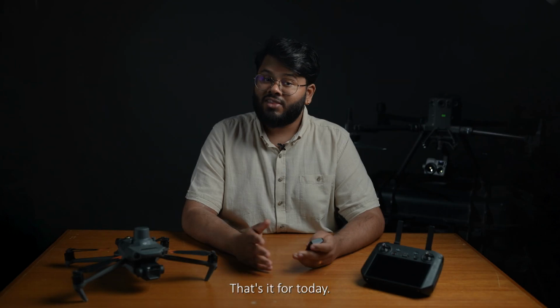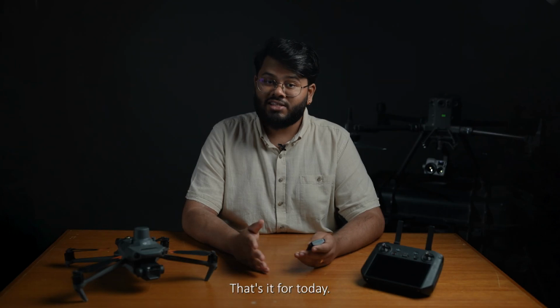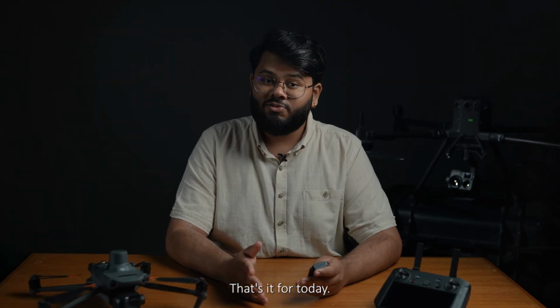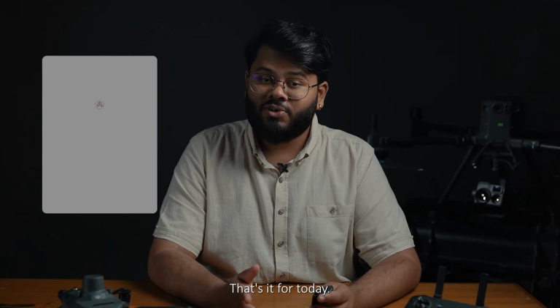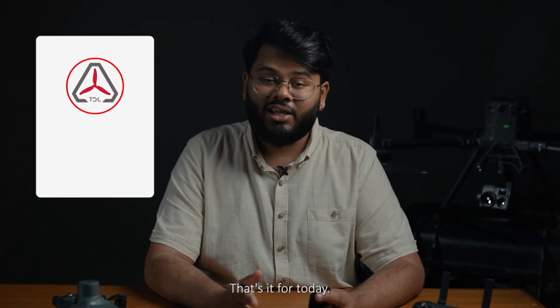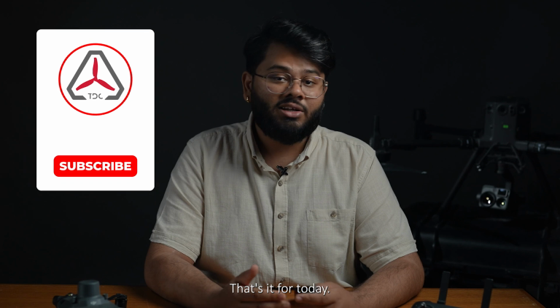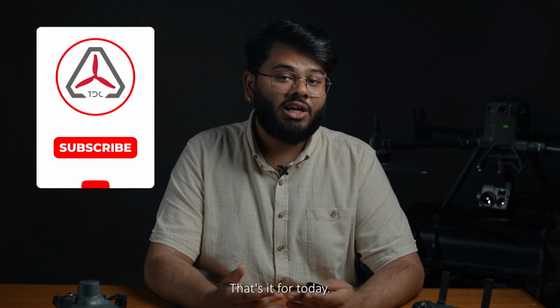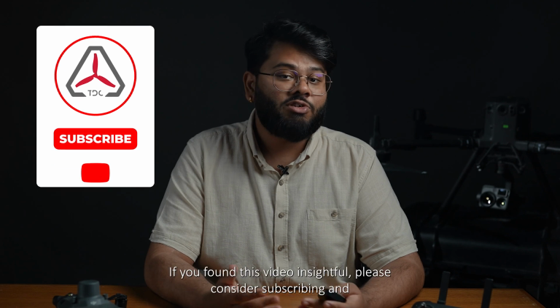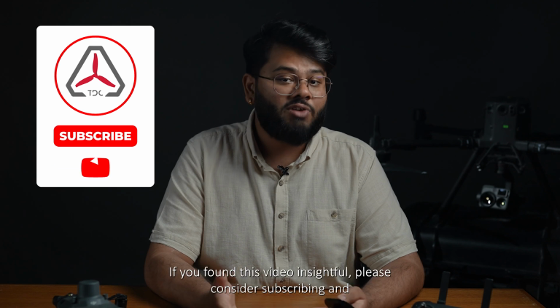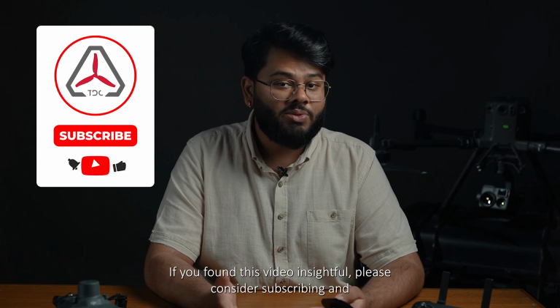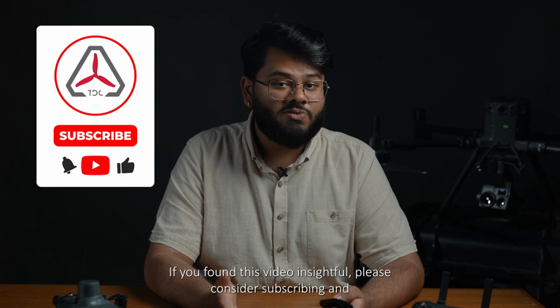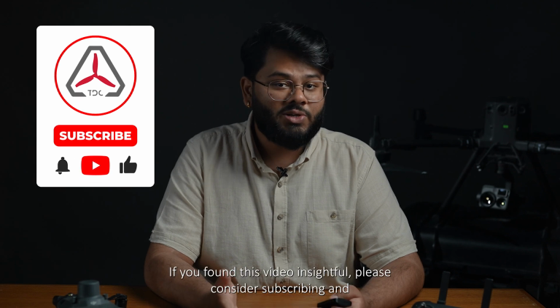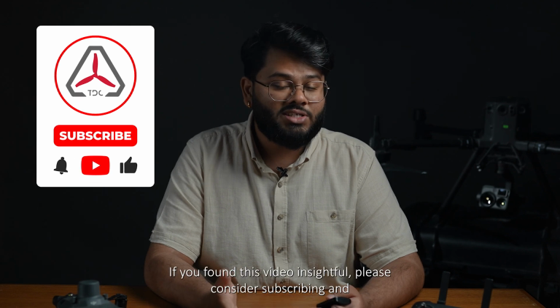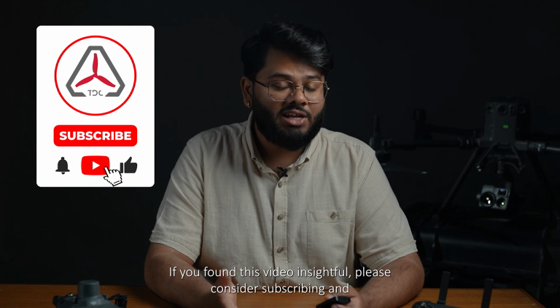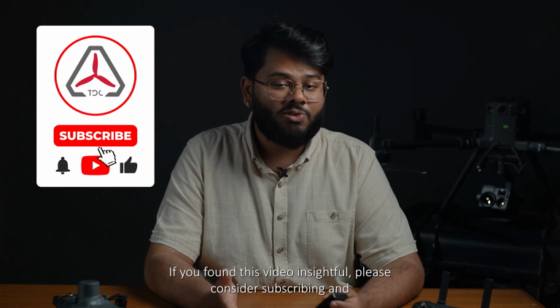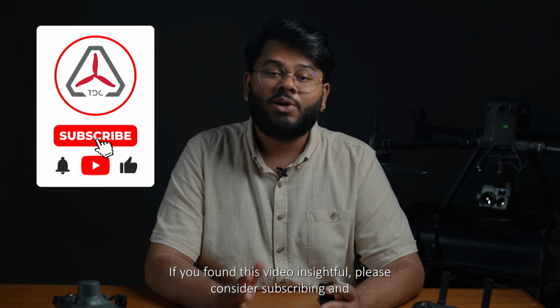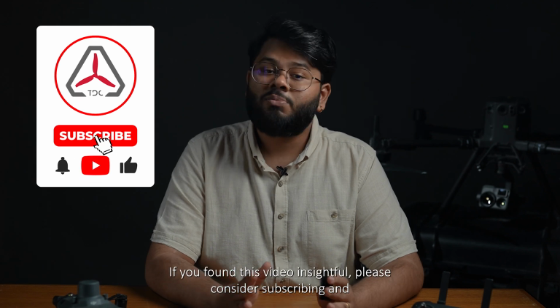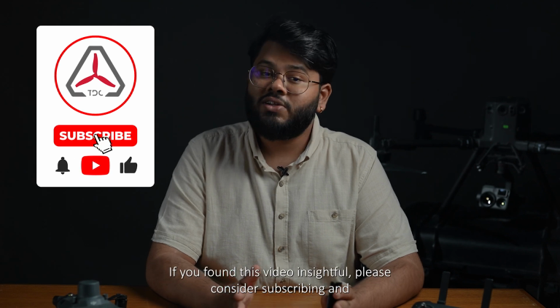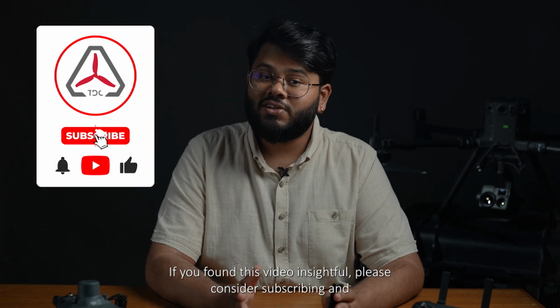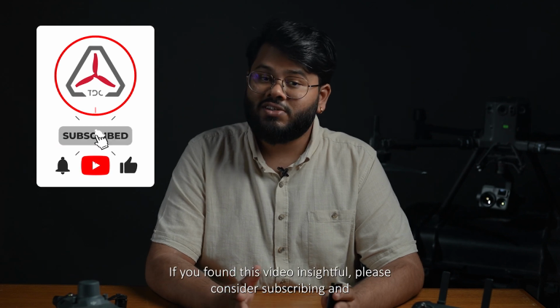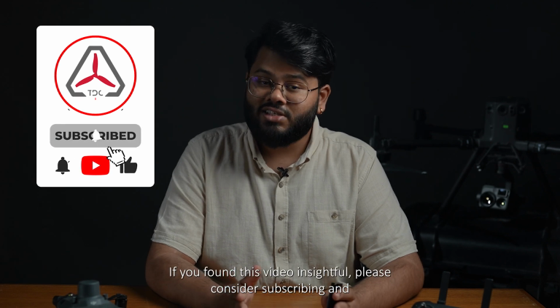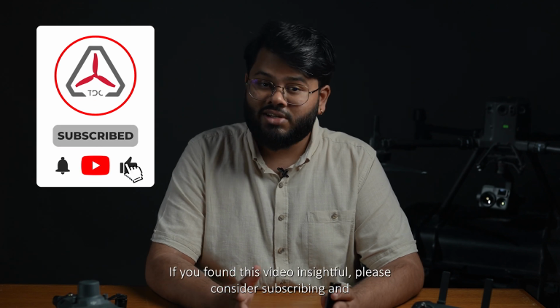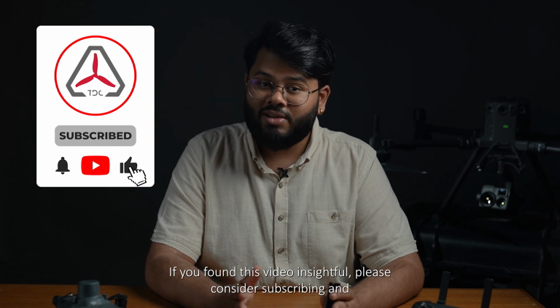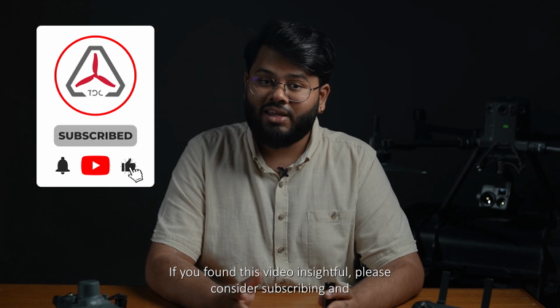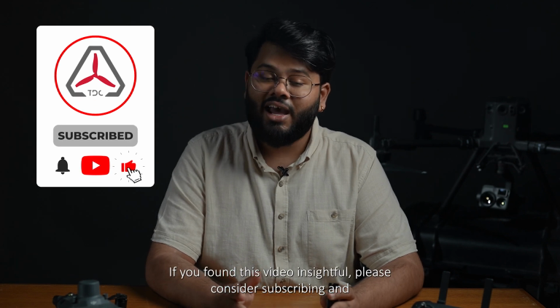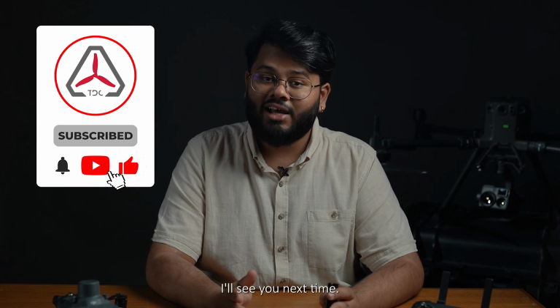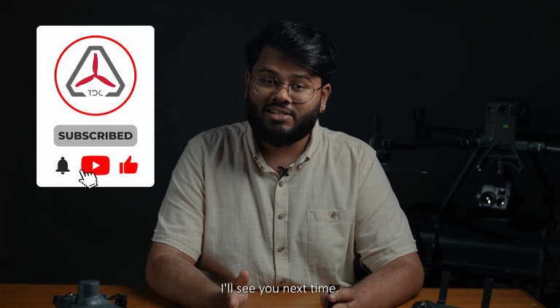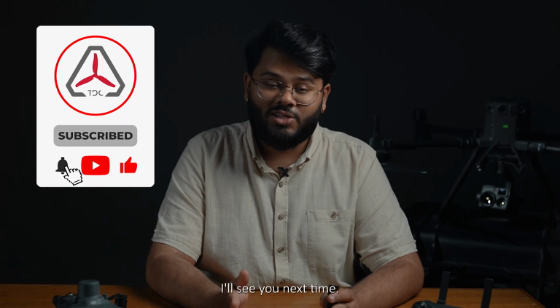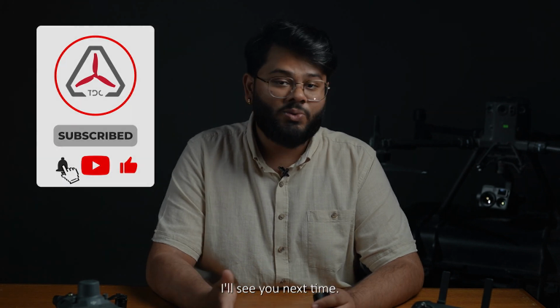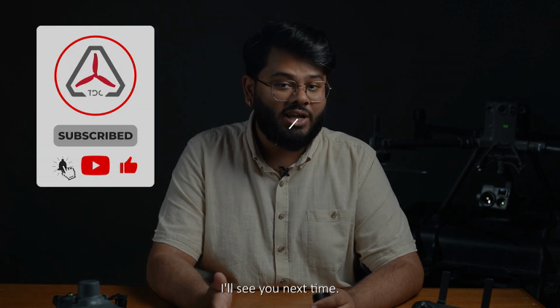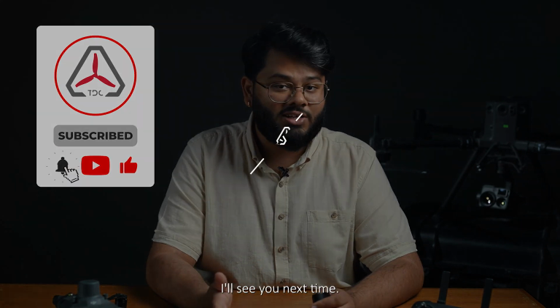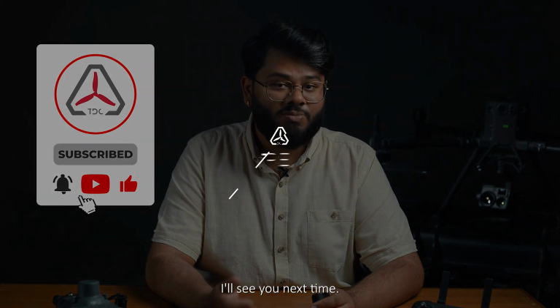That's it for today. If you found this video insightful, please consider subscribing, and I'll see you next time.